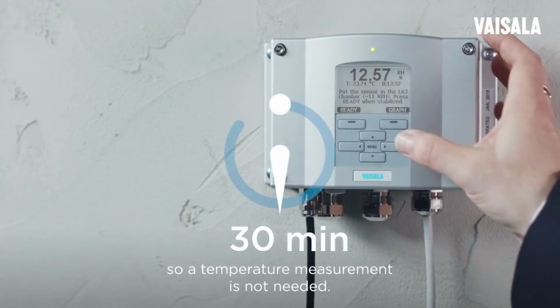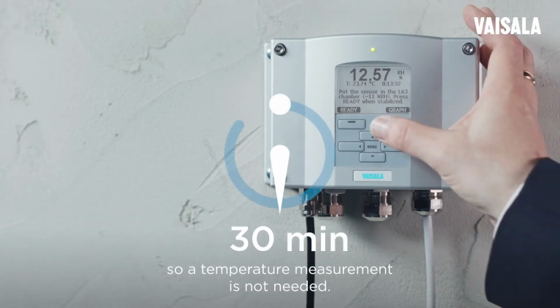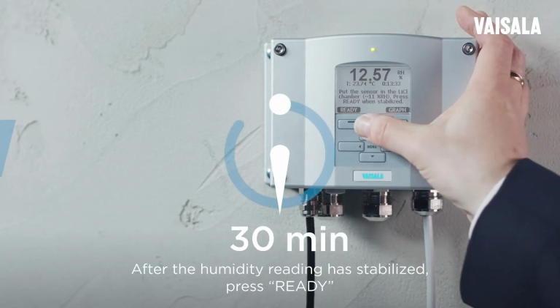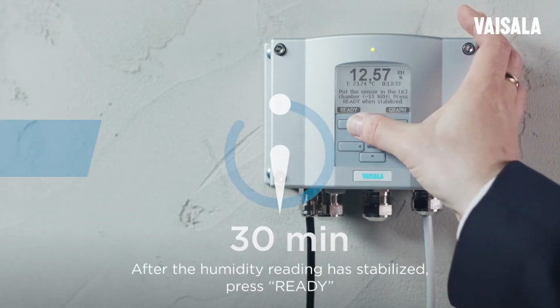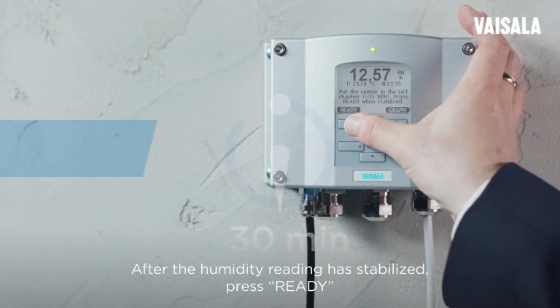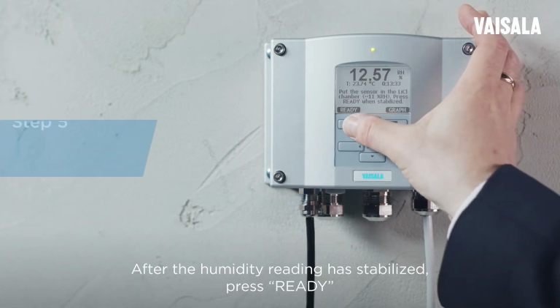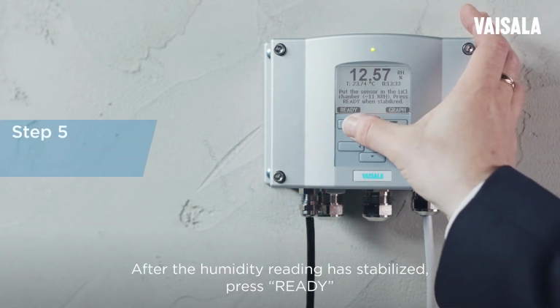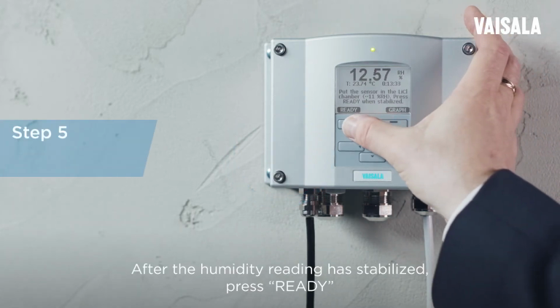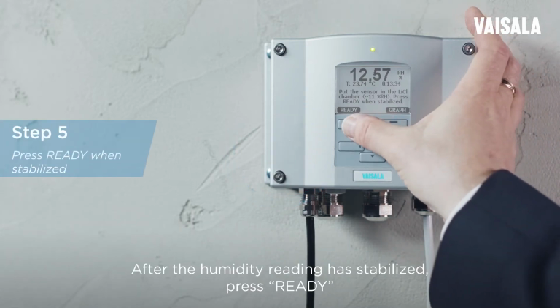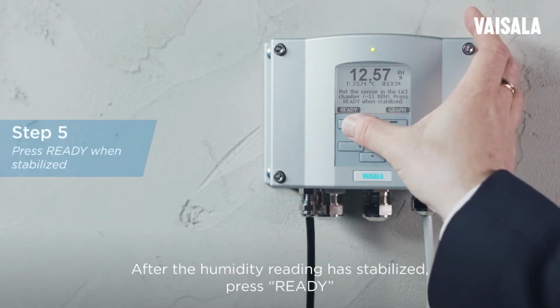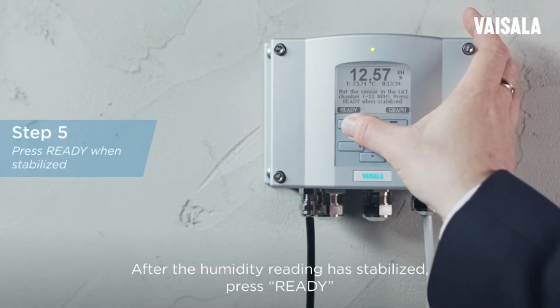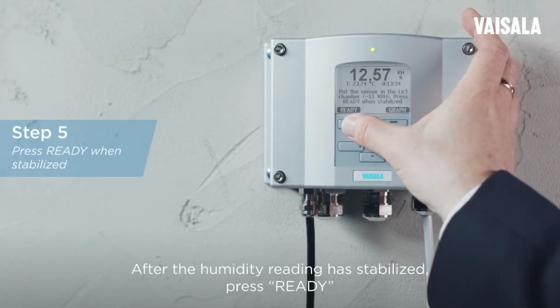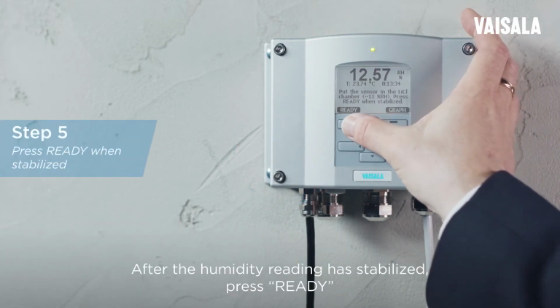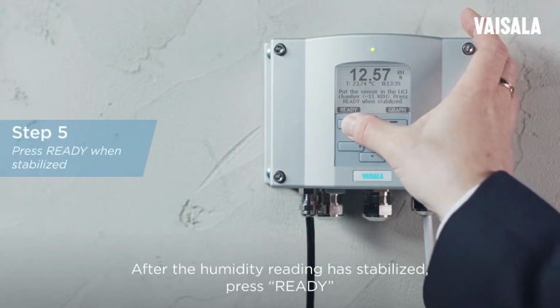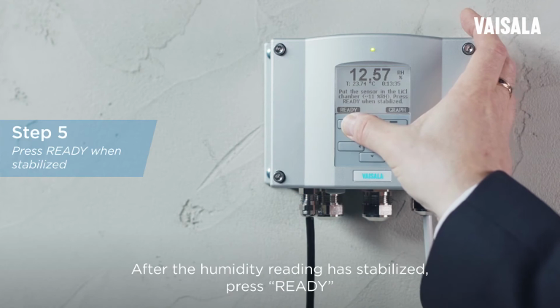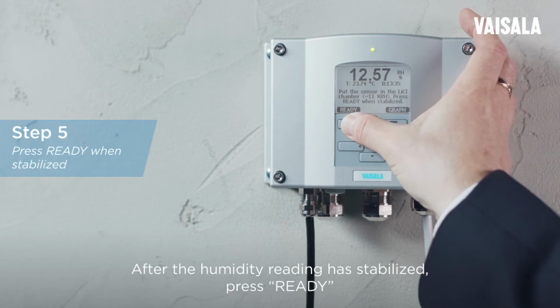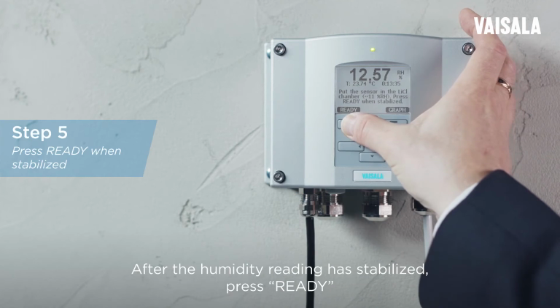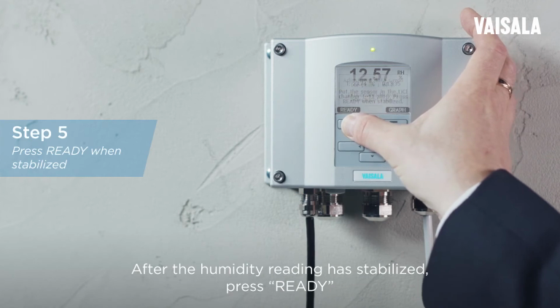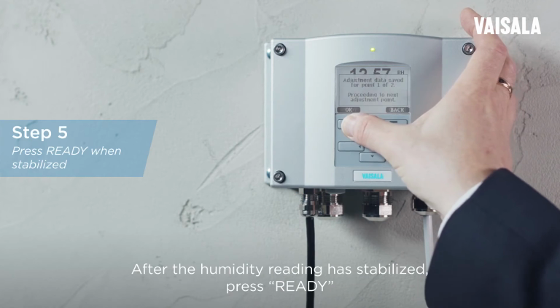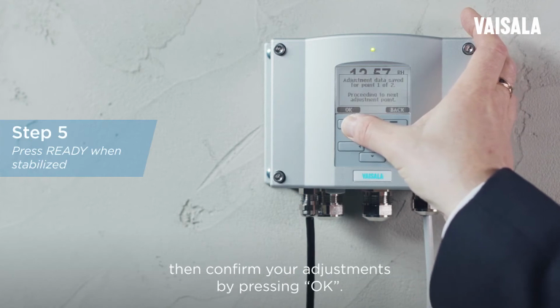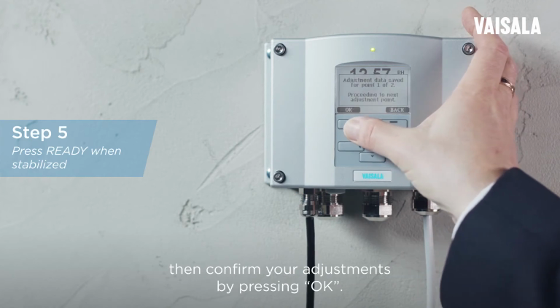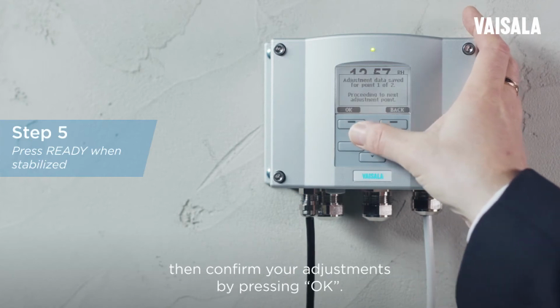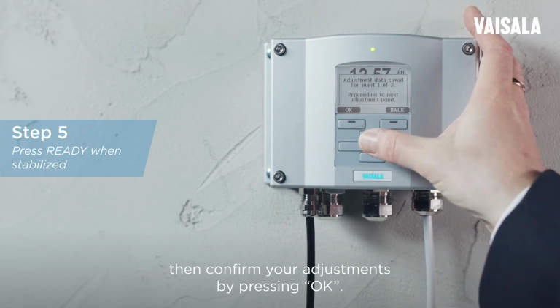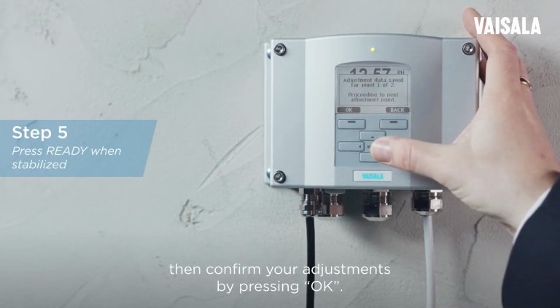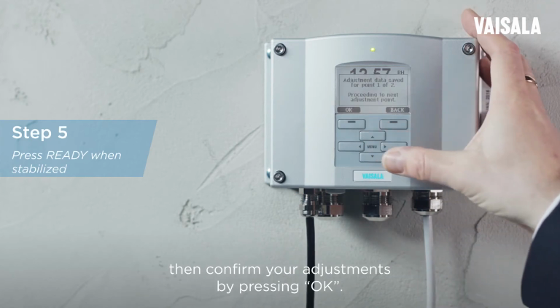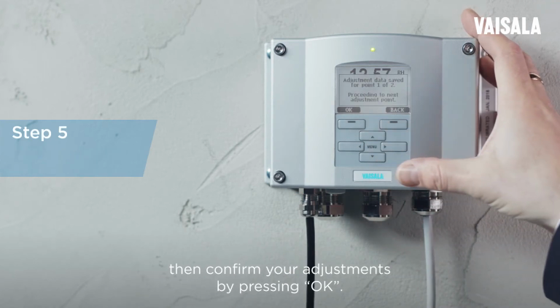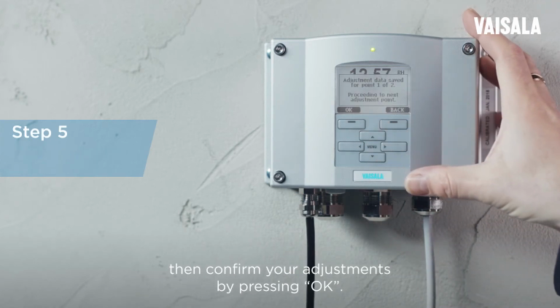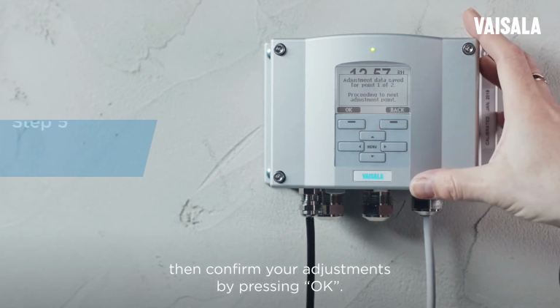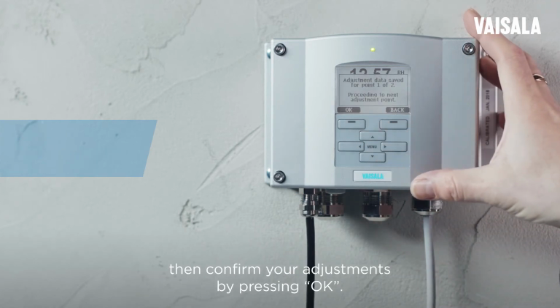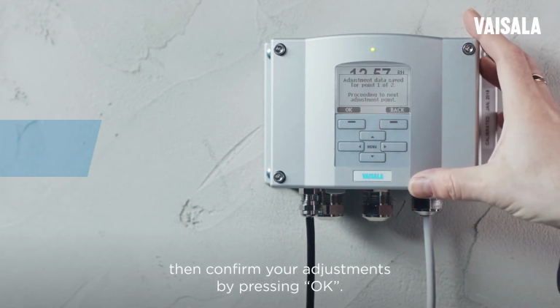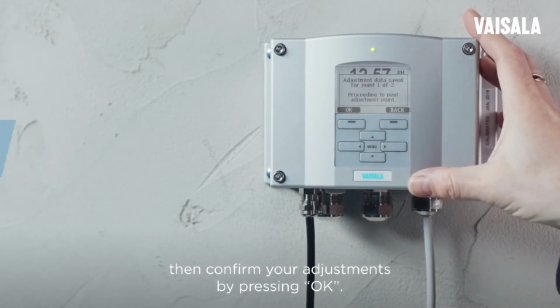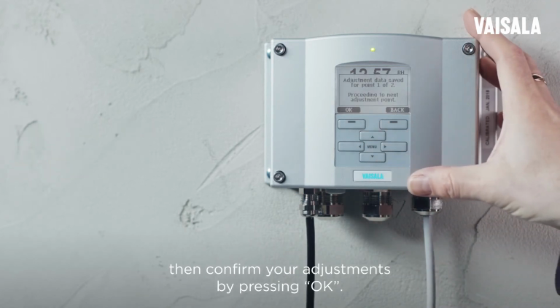After the humidity reading has stabilized, press READY, then confirm your adjustment by pressing OK.